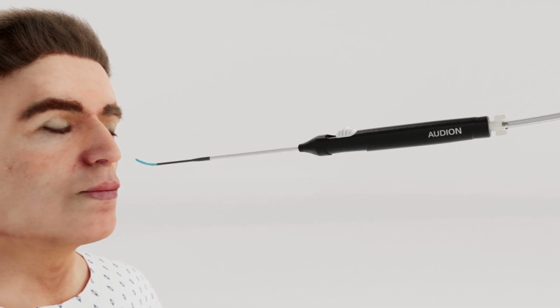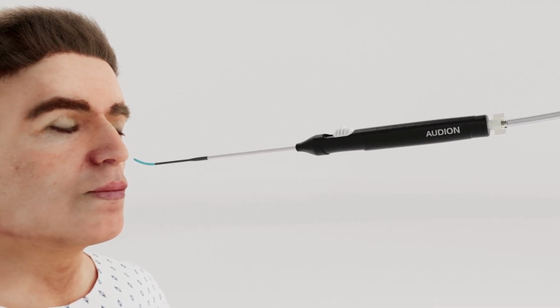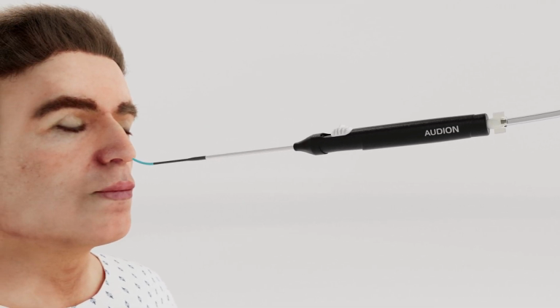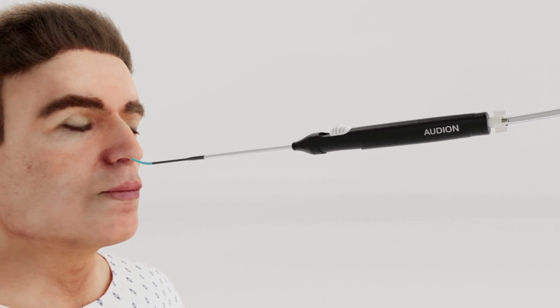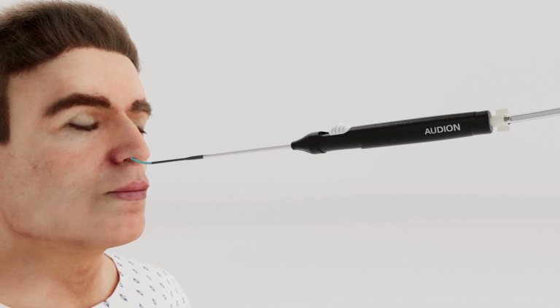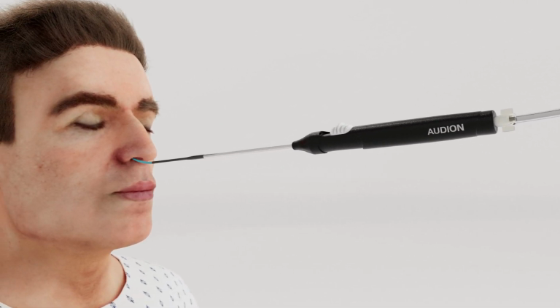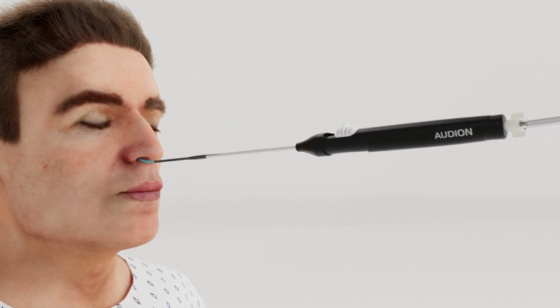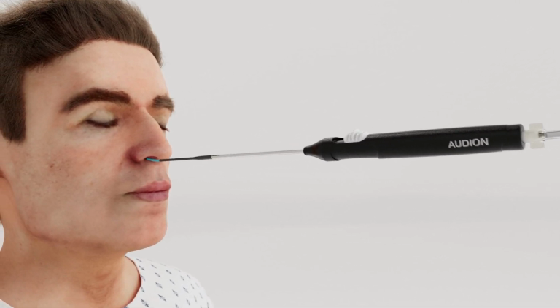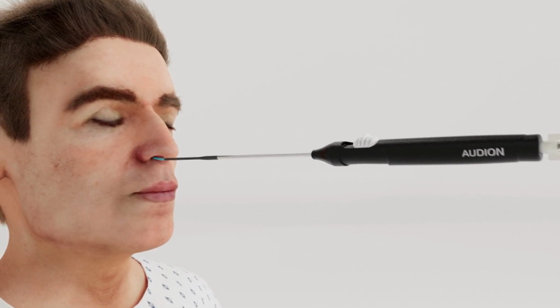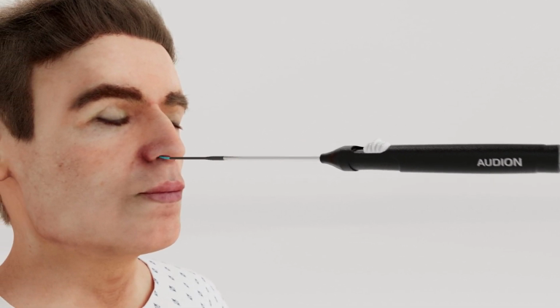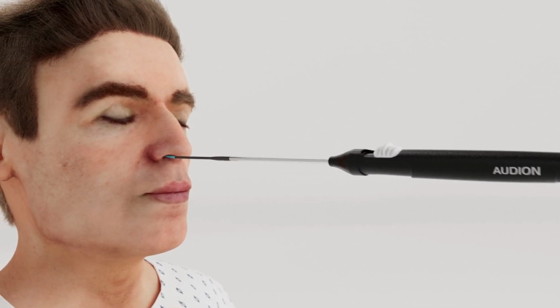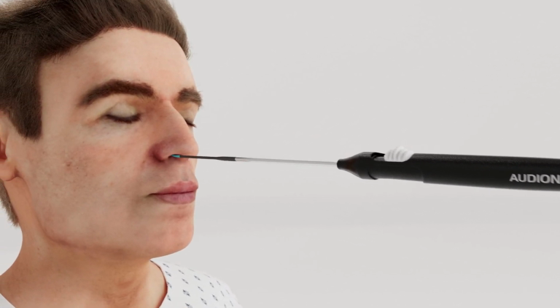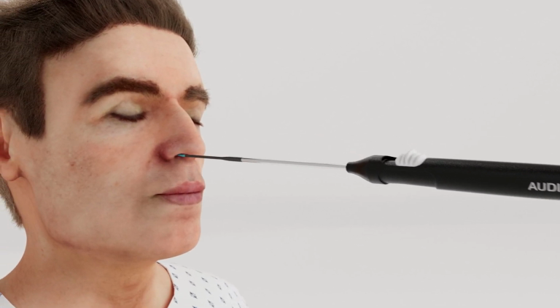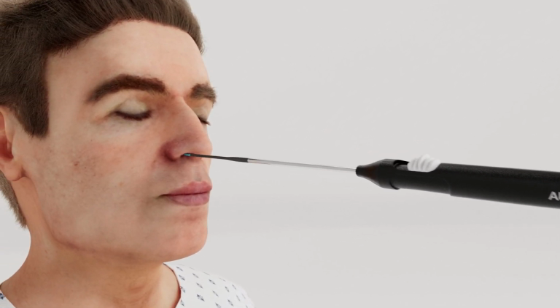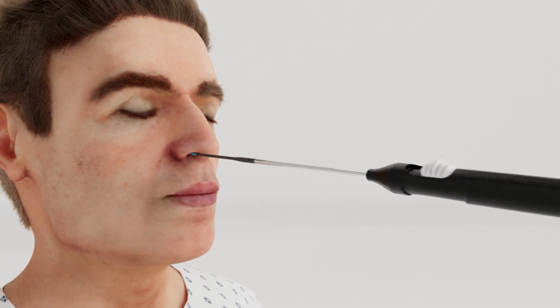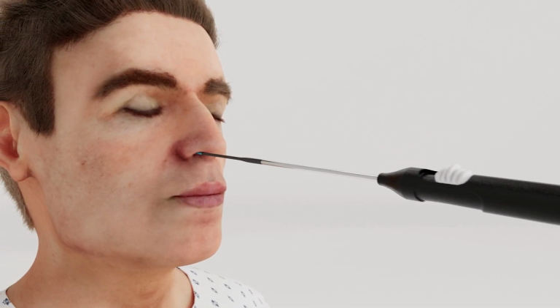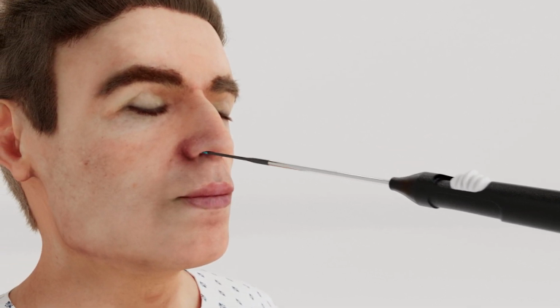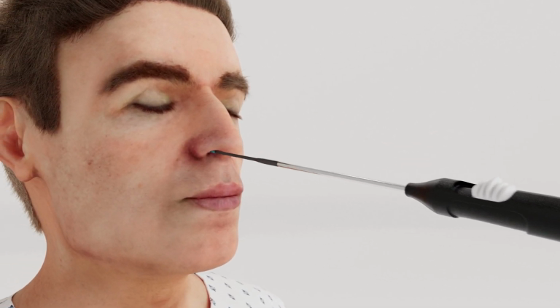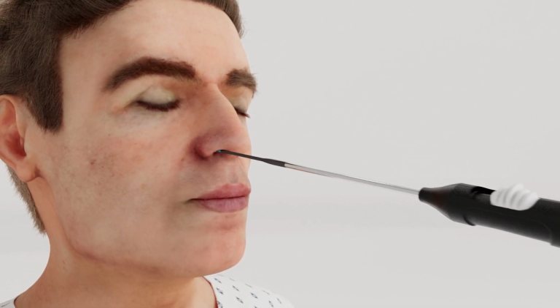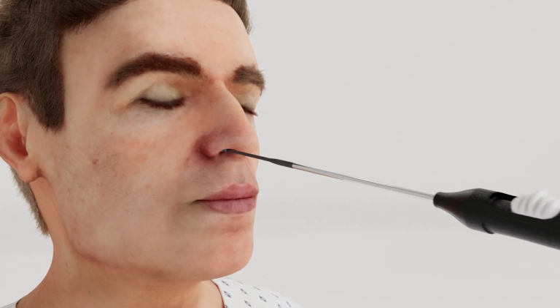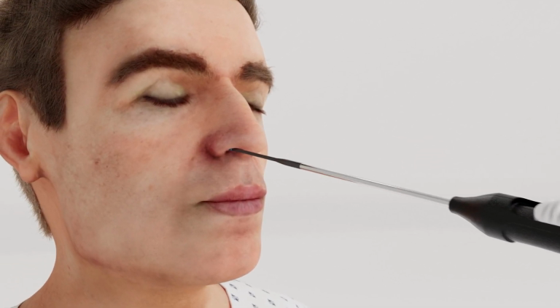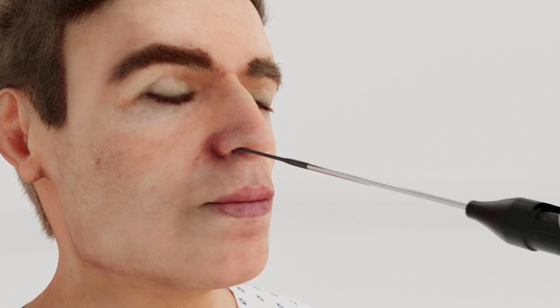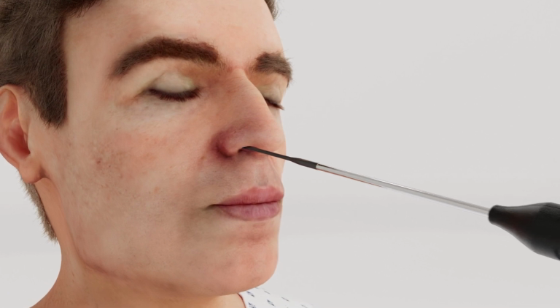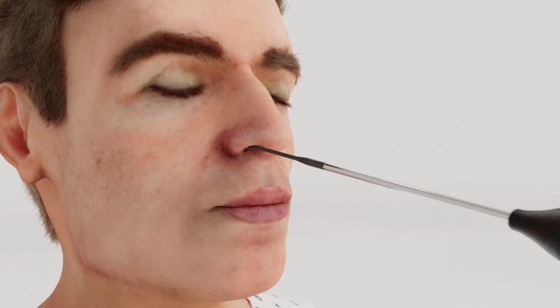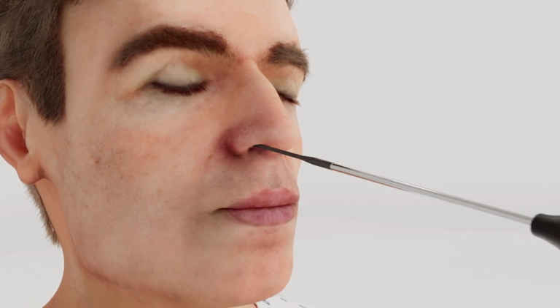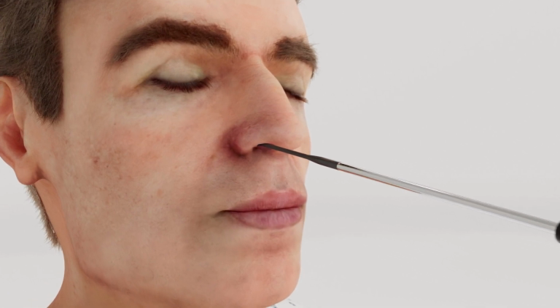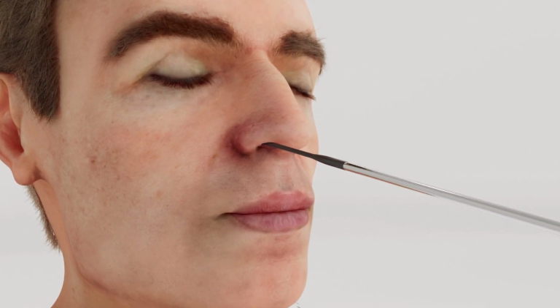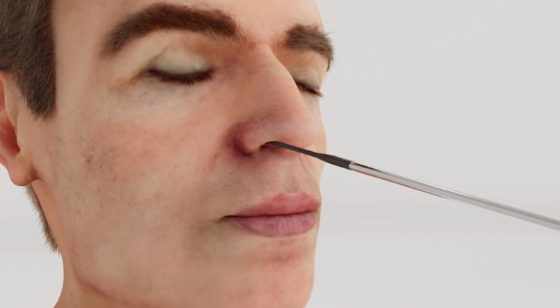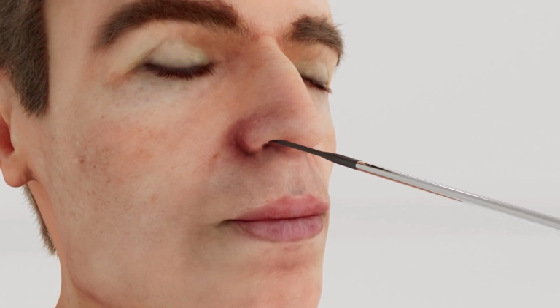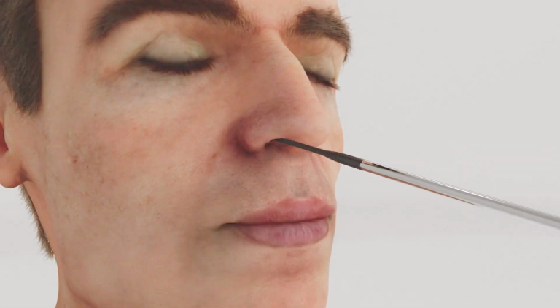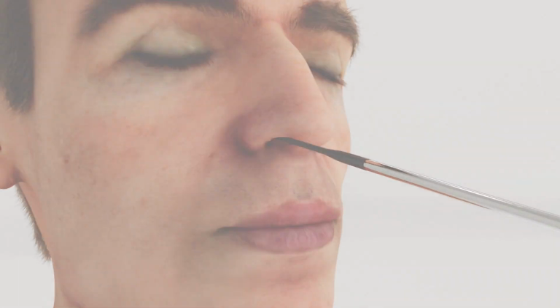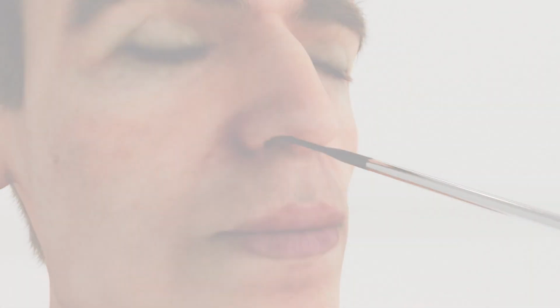Before dilation, visualize to ensure there are no occlusions or a patulous Eustachian tube.